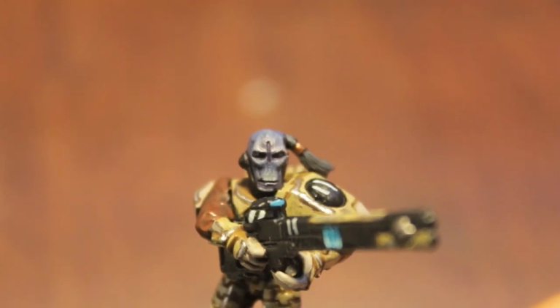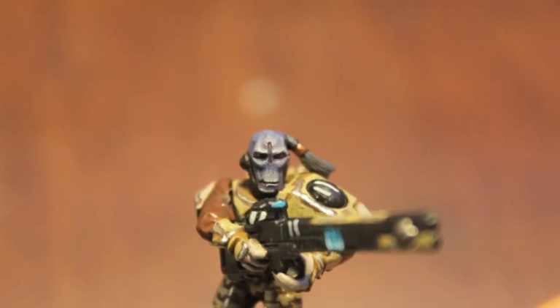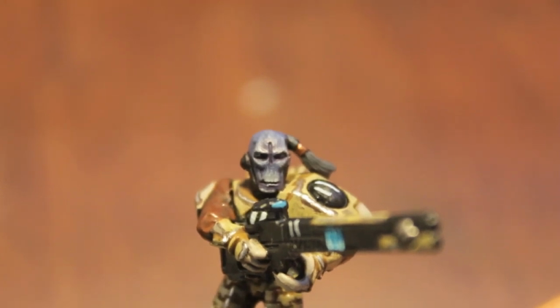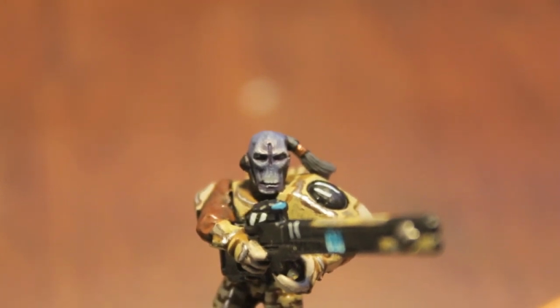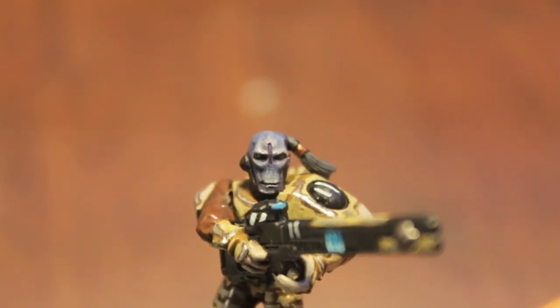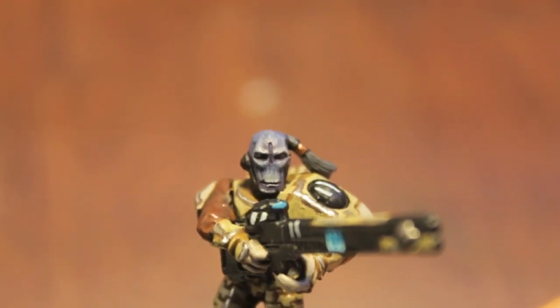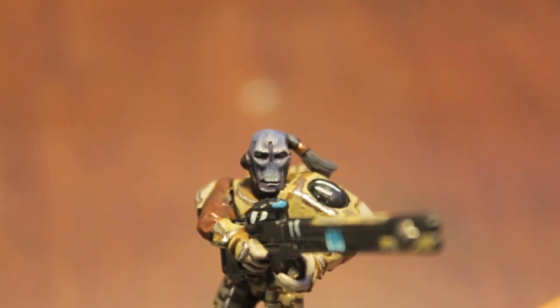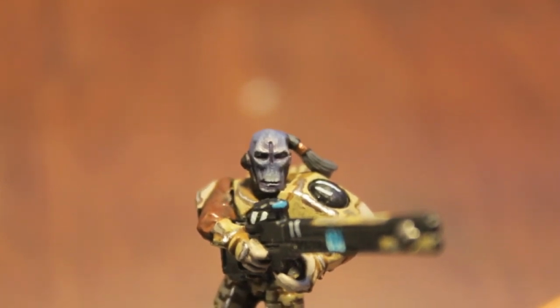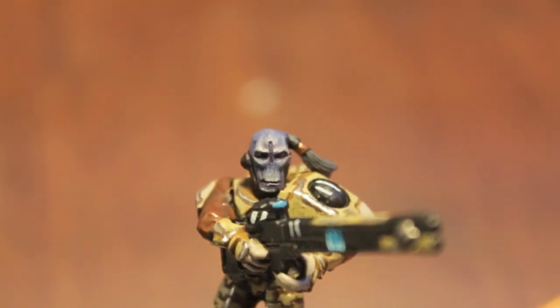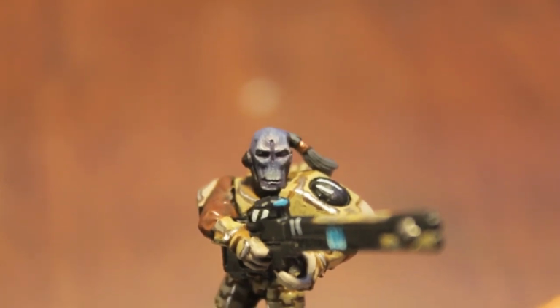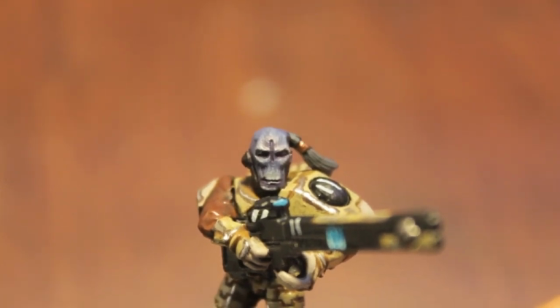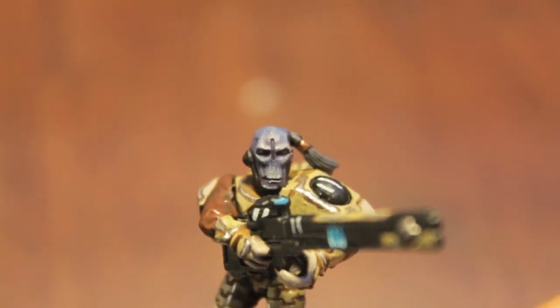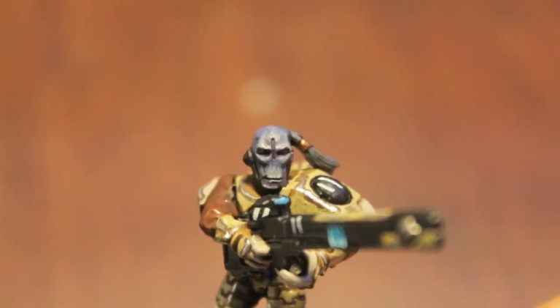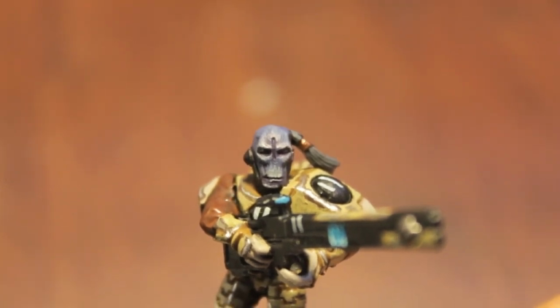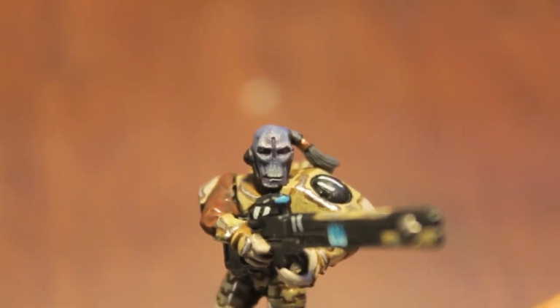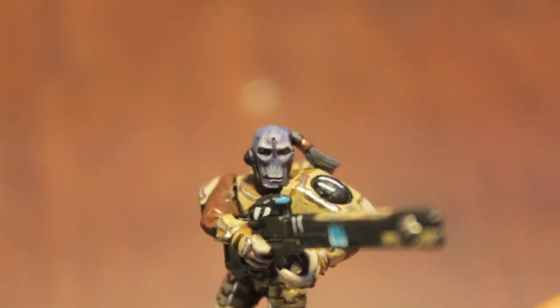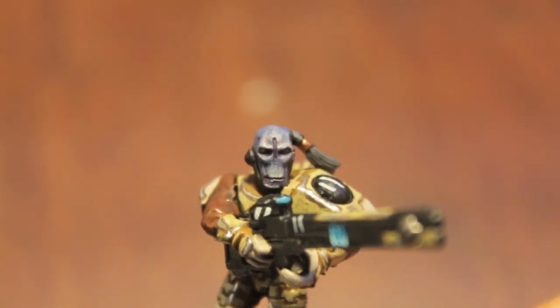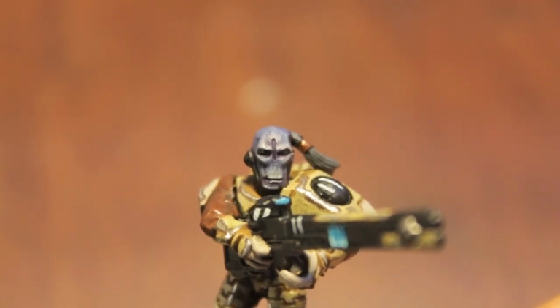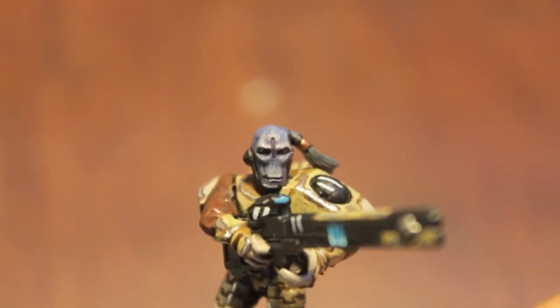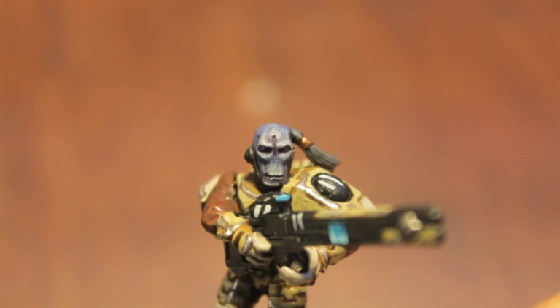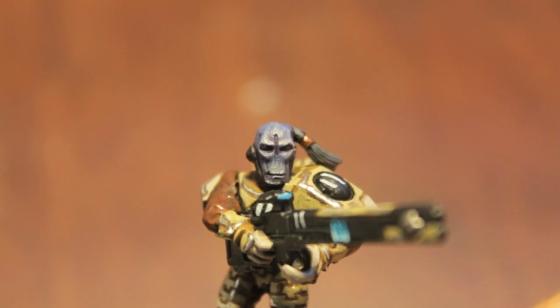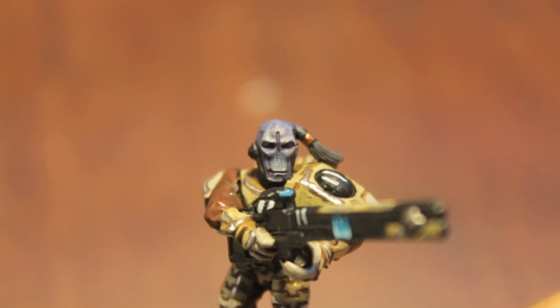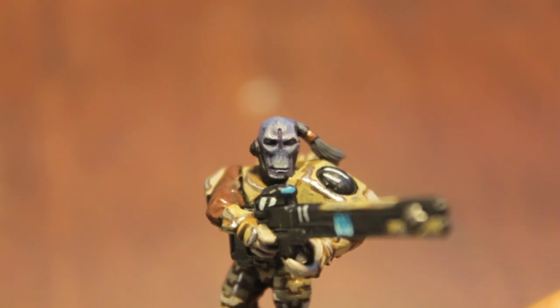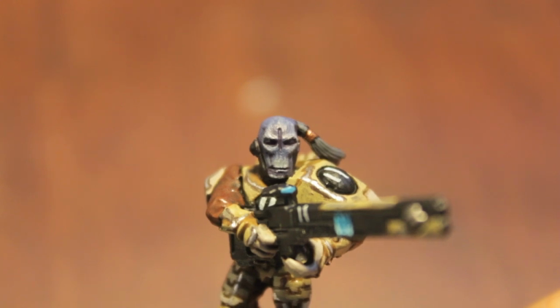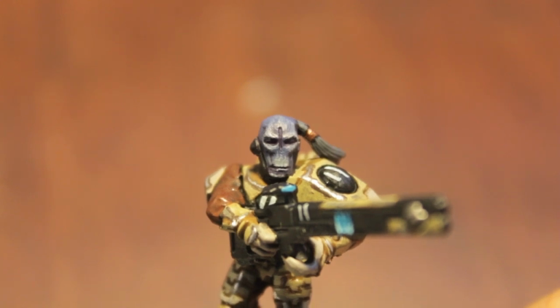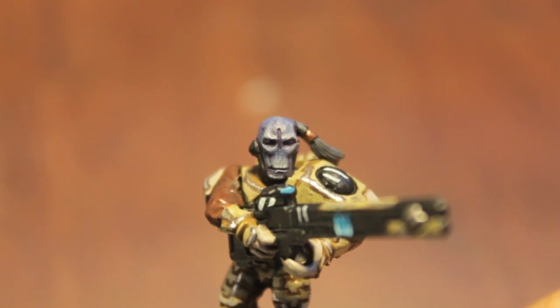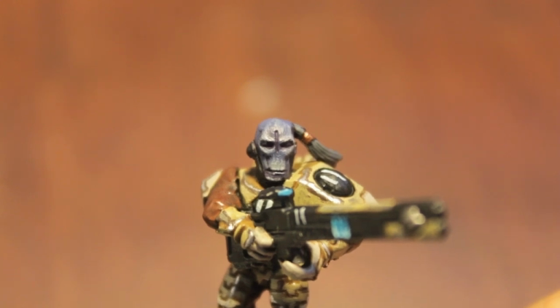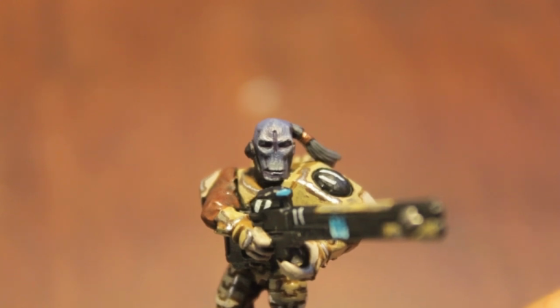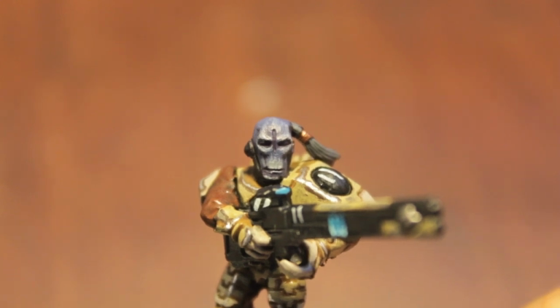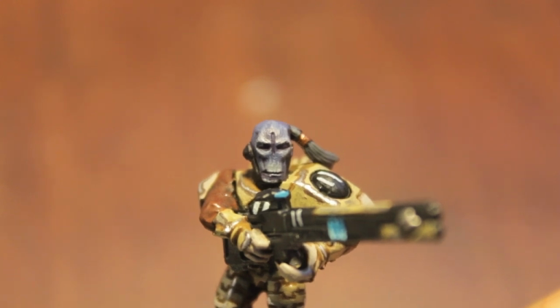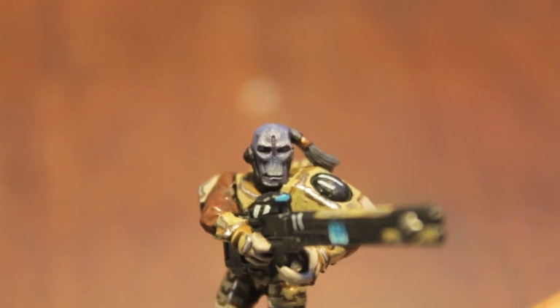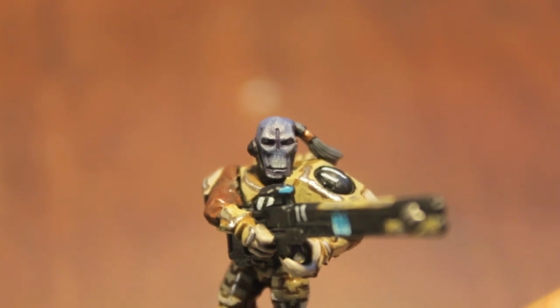What up, players? It's Wolboss, Tay up in this mud. Welcome to a tutorial on how to paint Tau's skin.